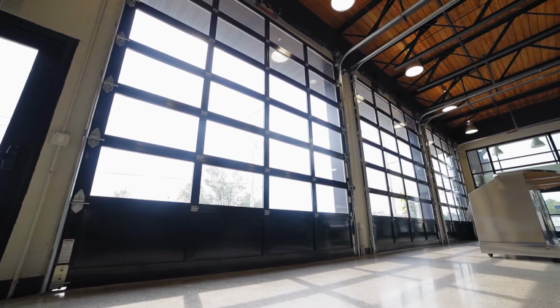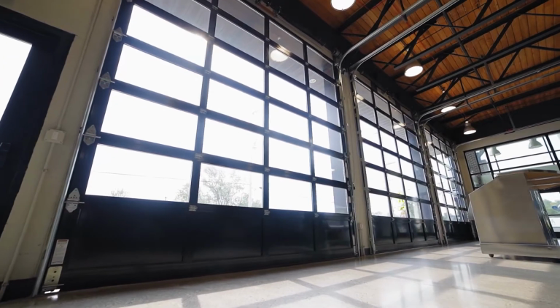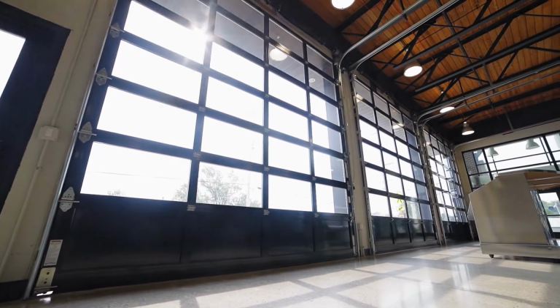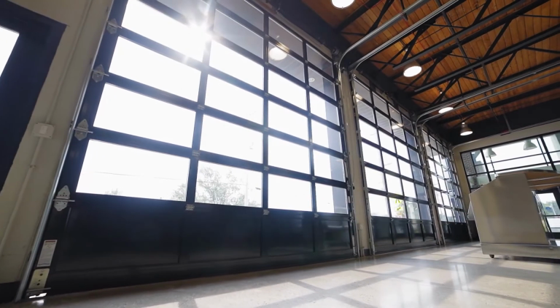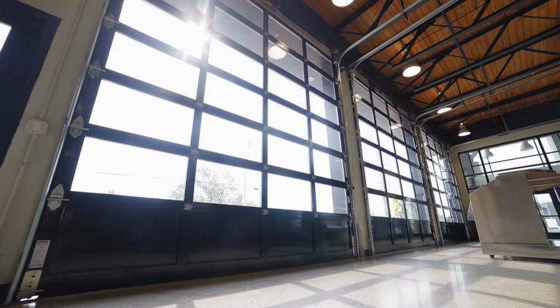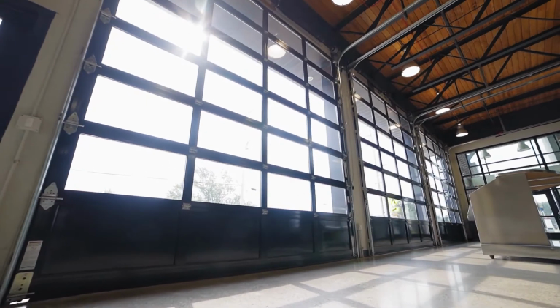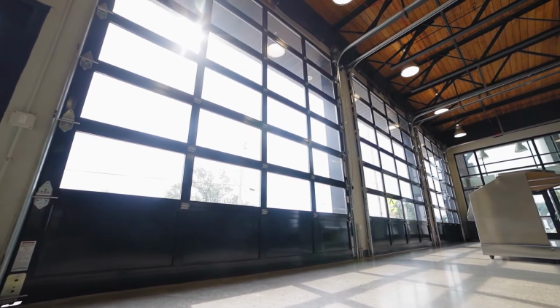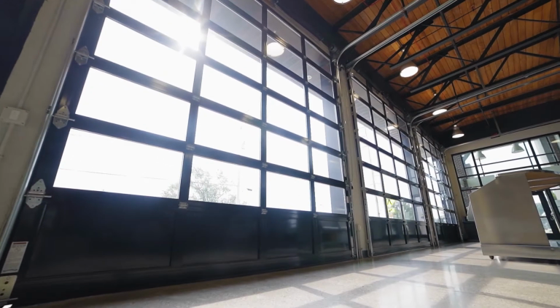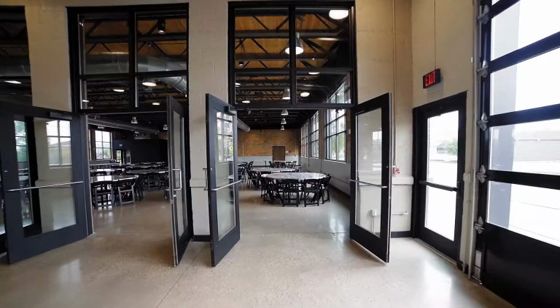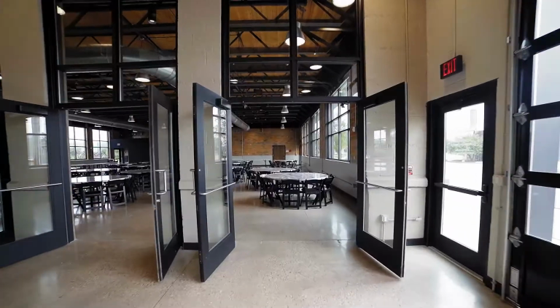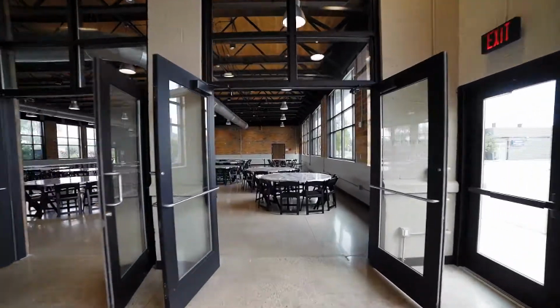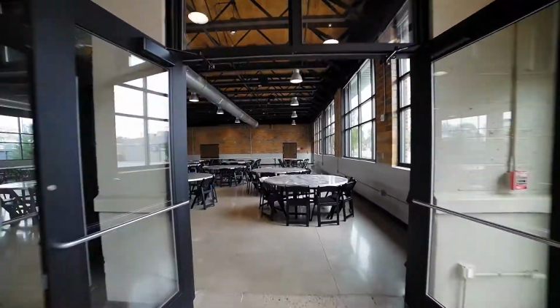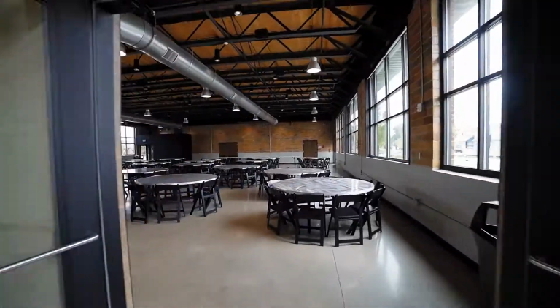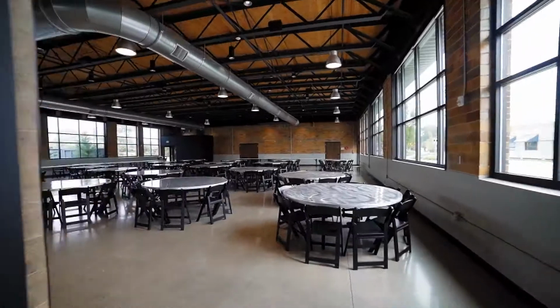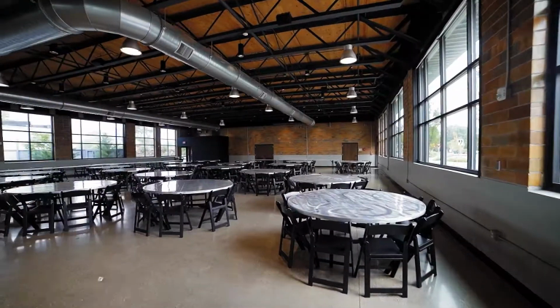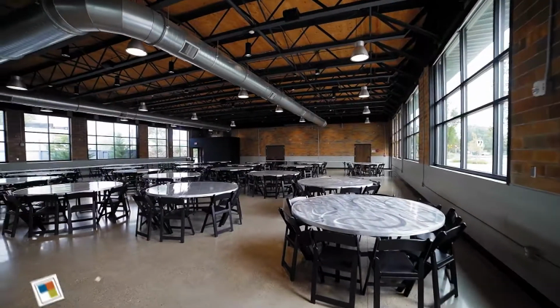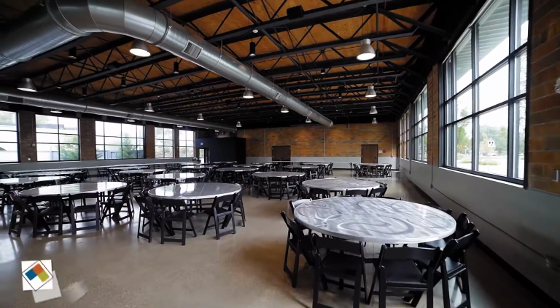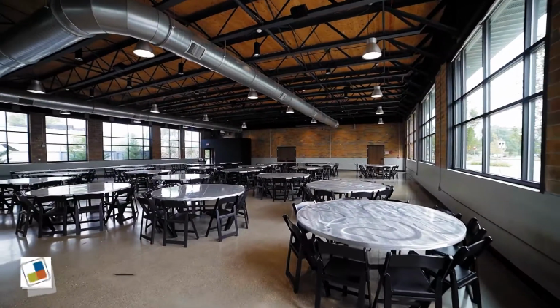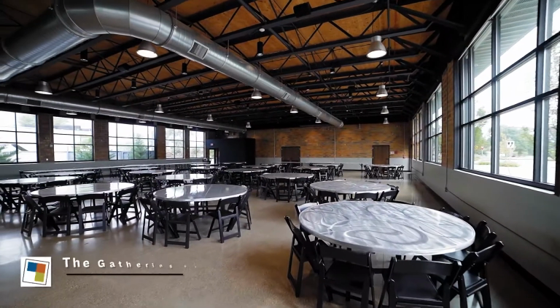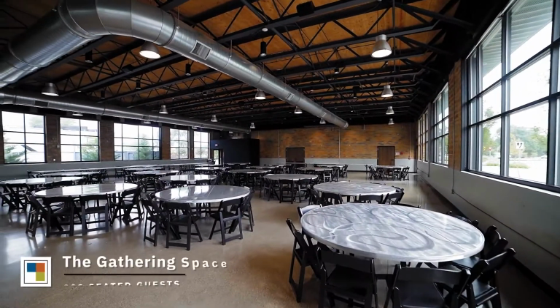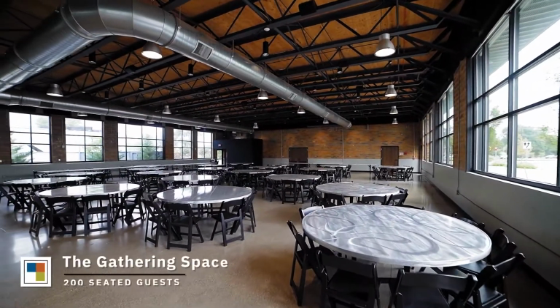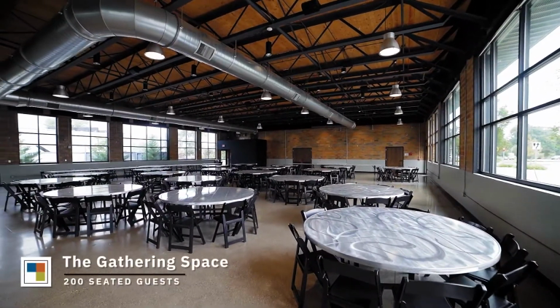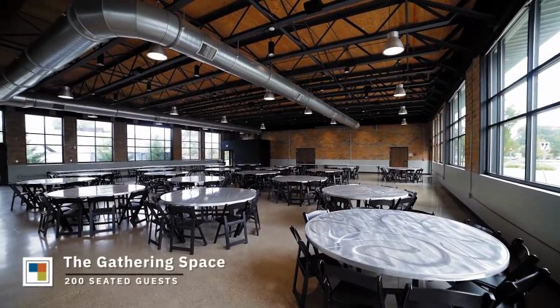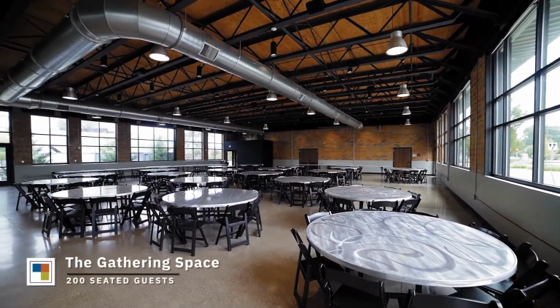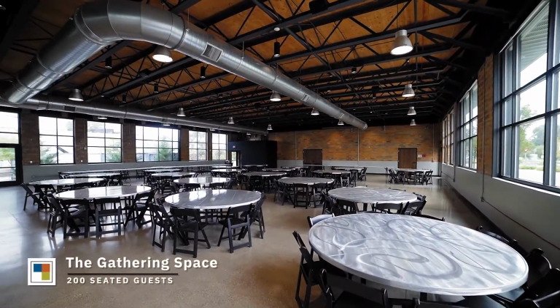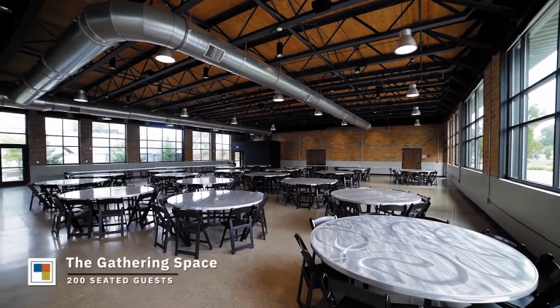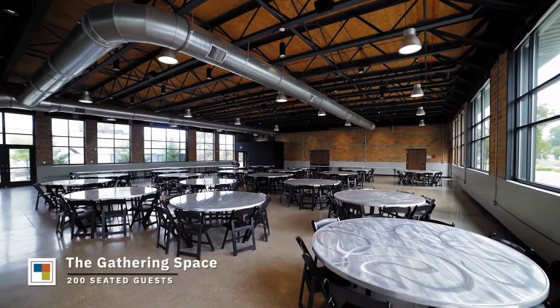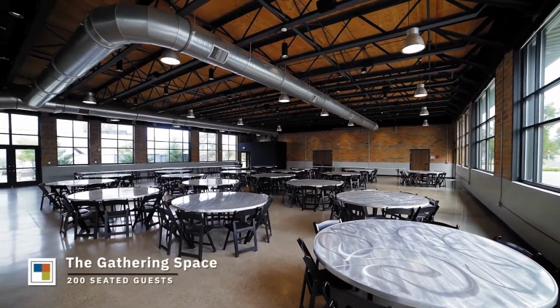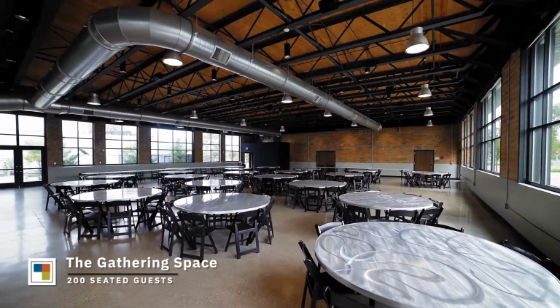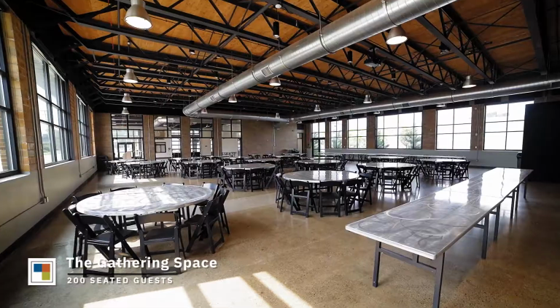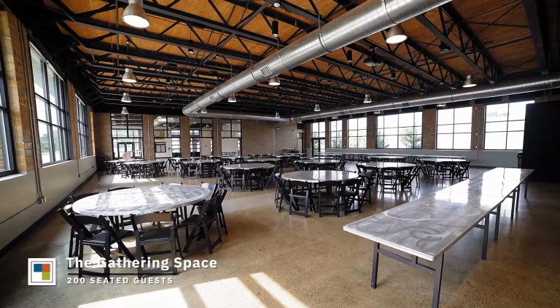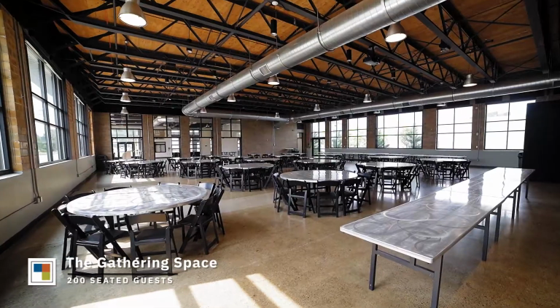Flooded with natural light, original wood ceilings, and large open spaces help make Terrace Square inviting and eloquent.